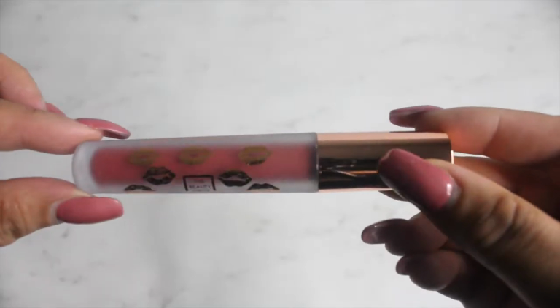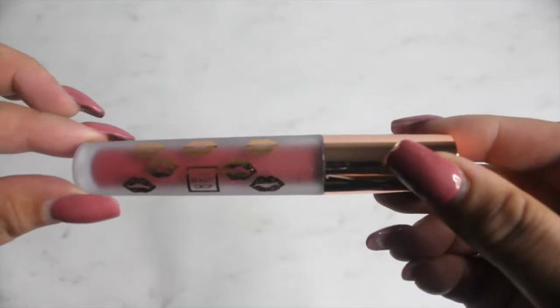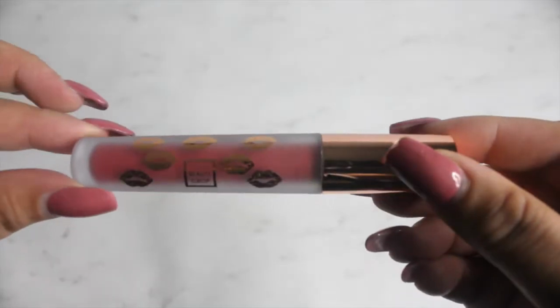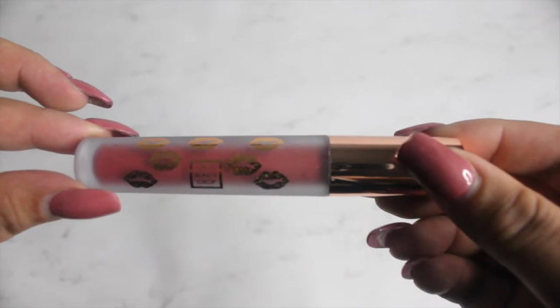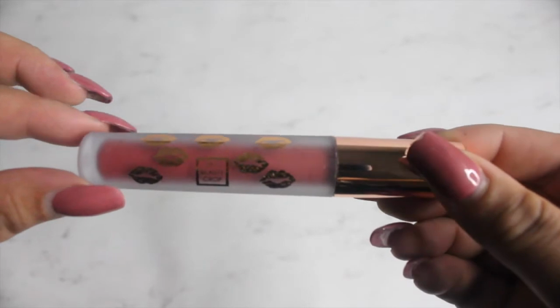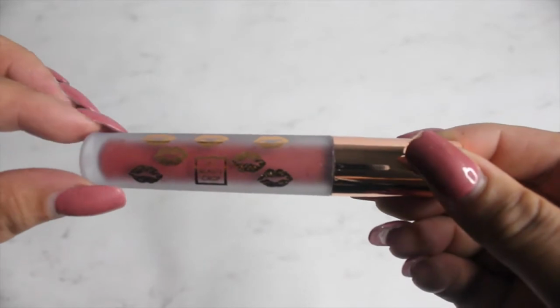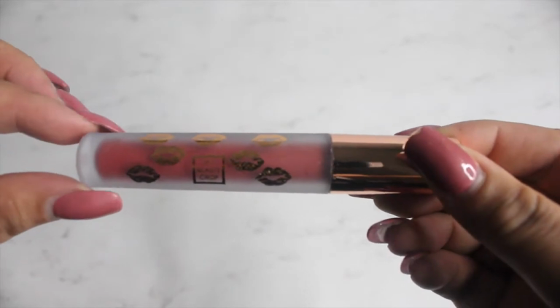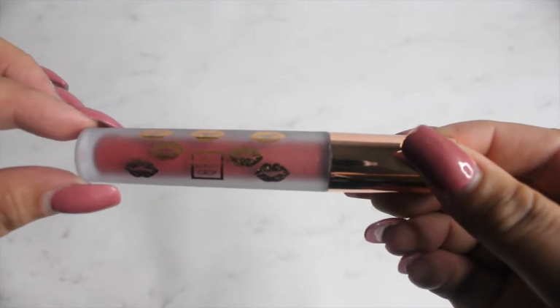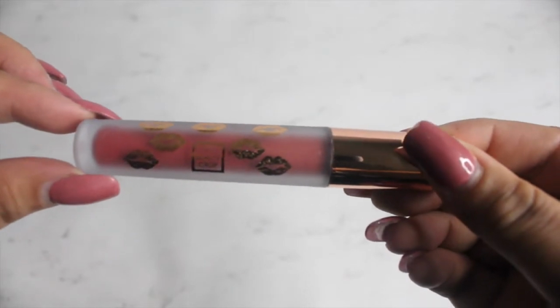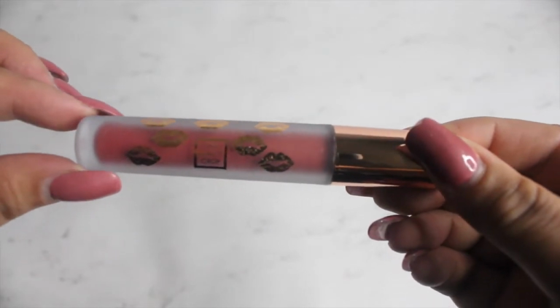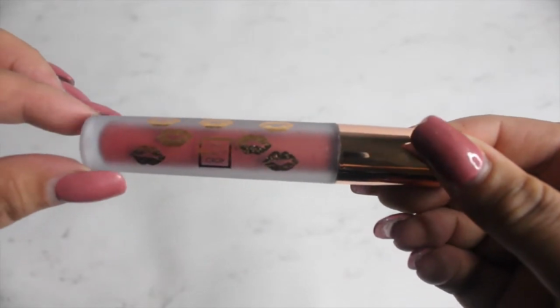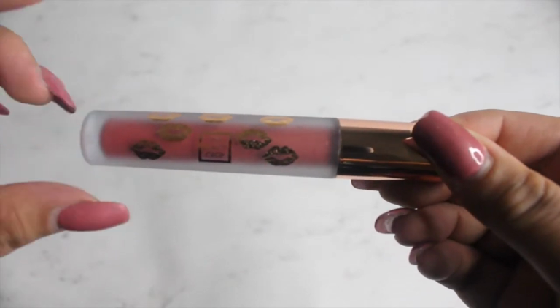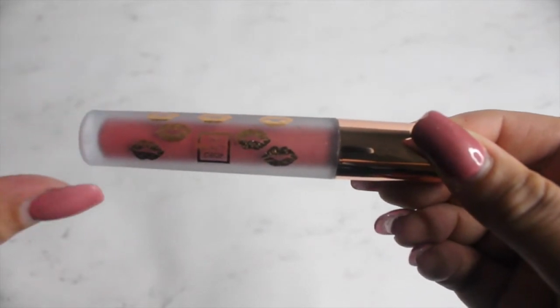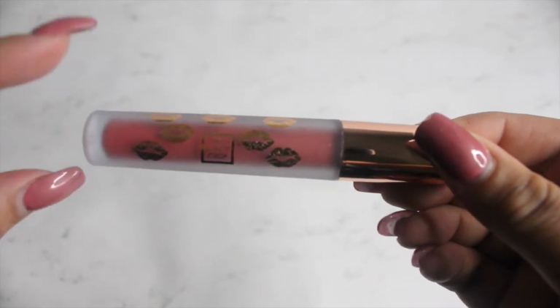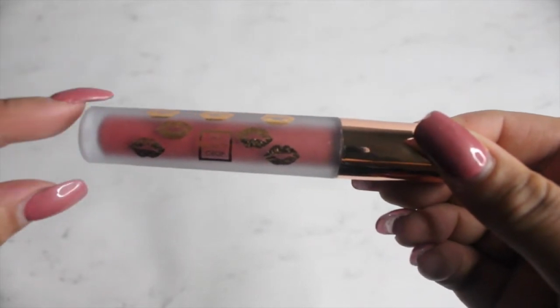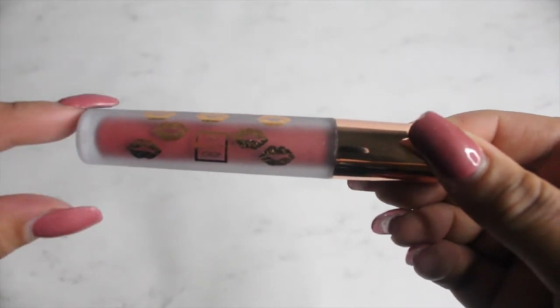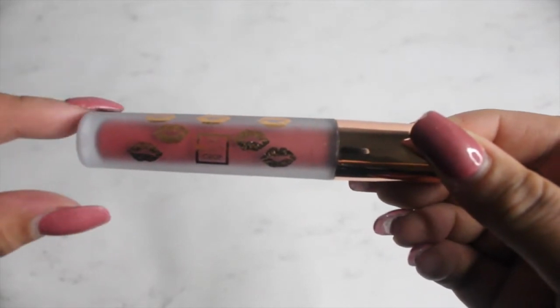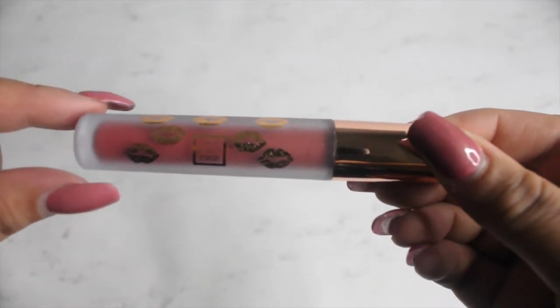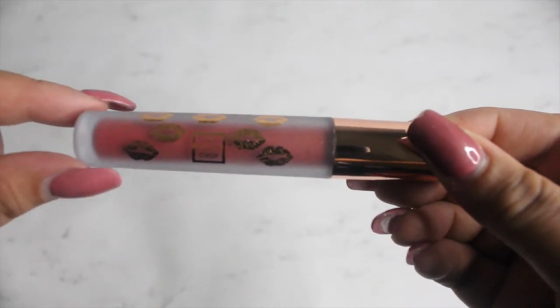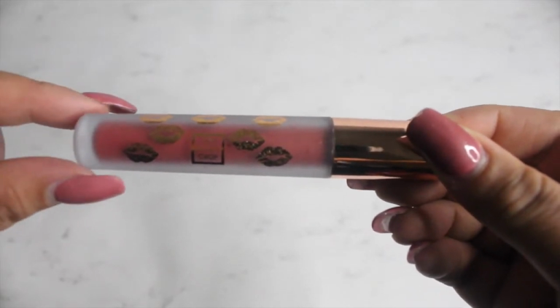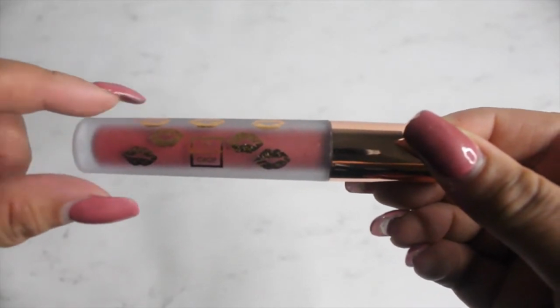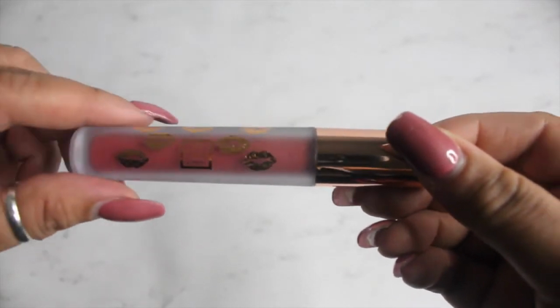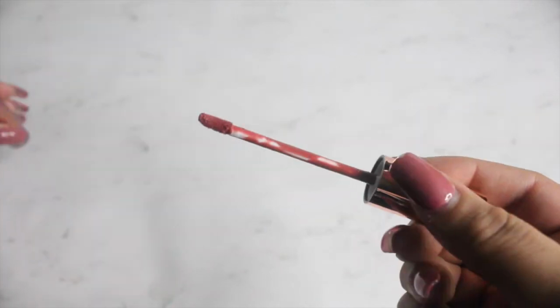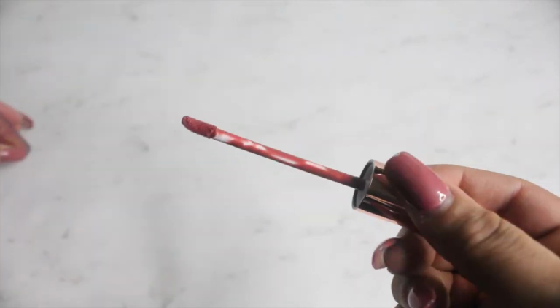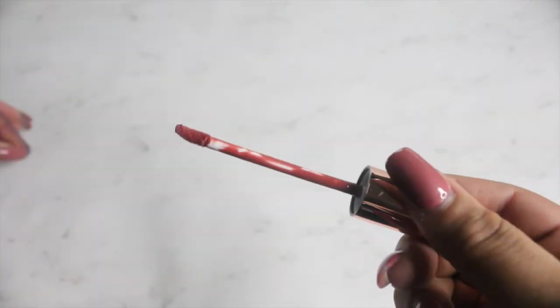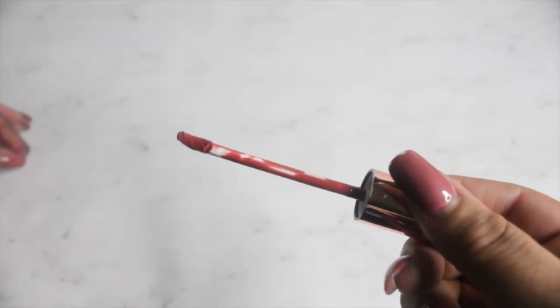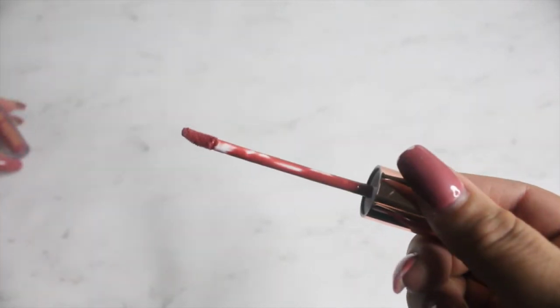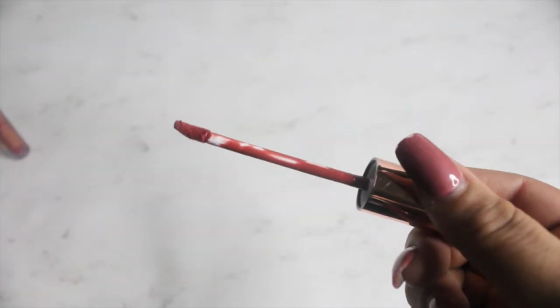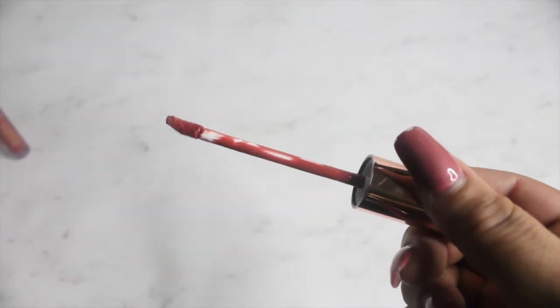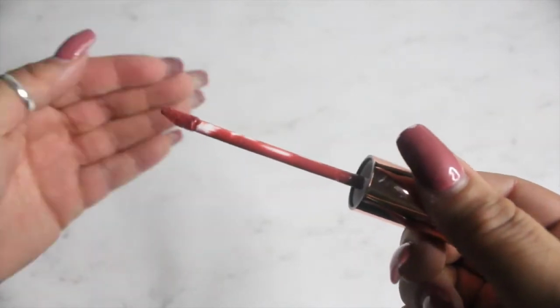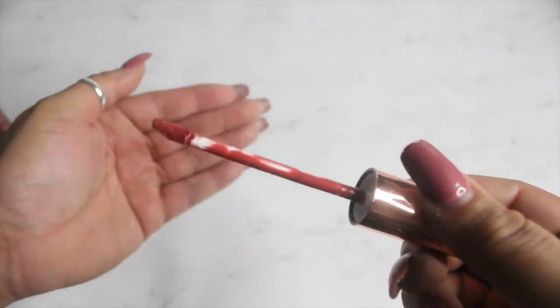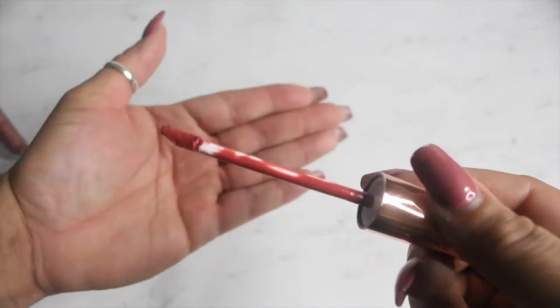This retails for $14.95. The packaging is really cute, and this is in the color 'Date Night.' Here's what the applicator looks like.